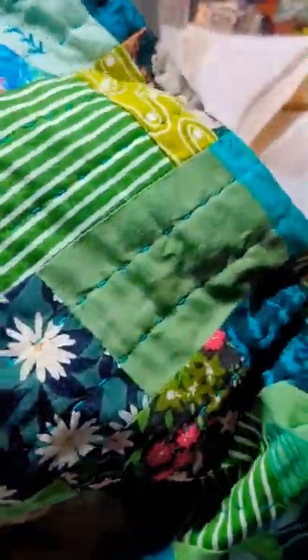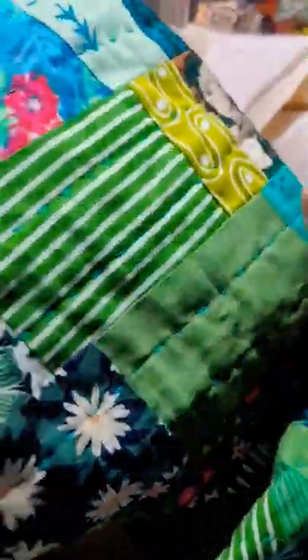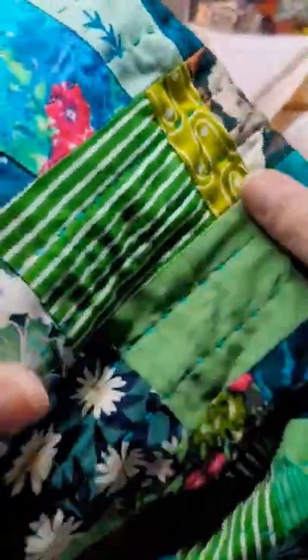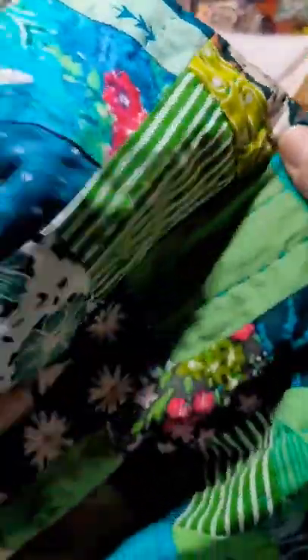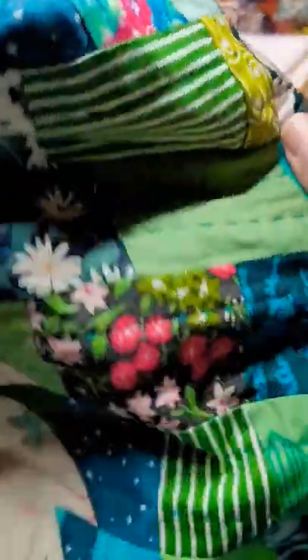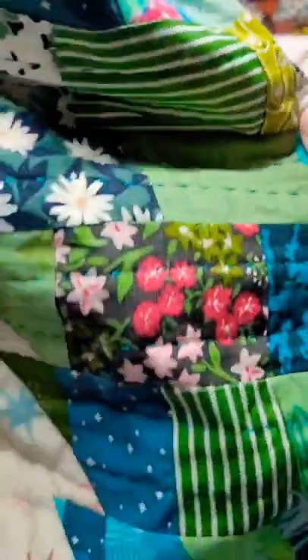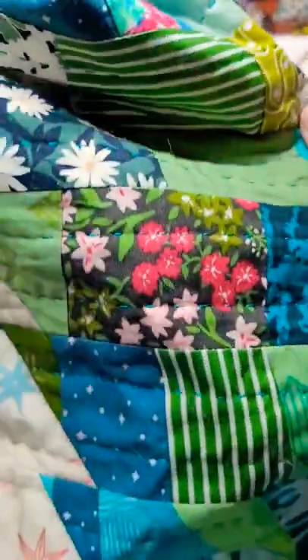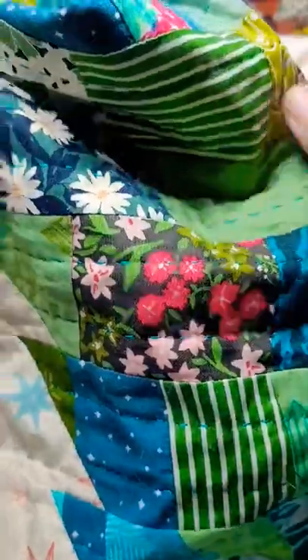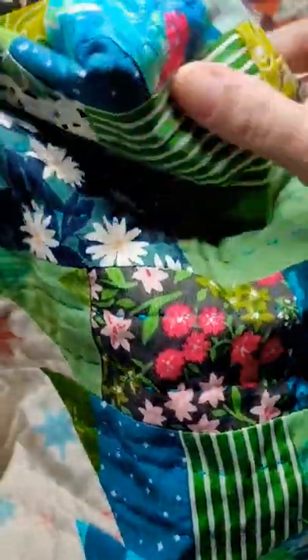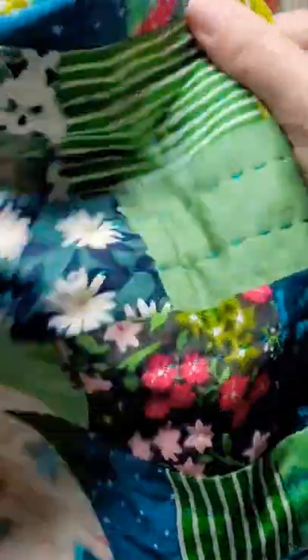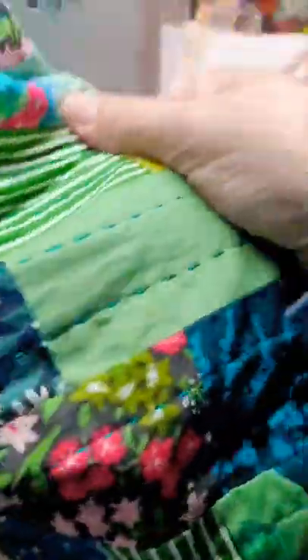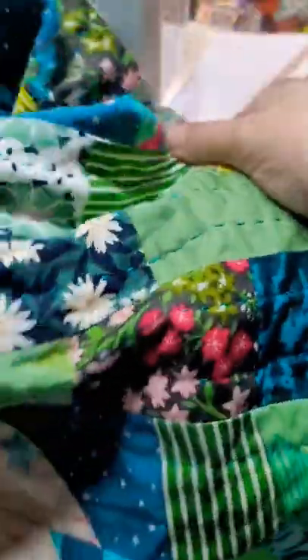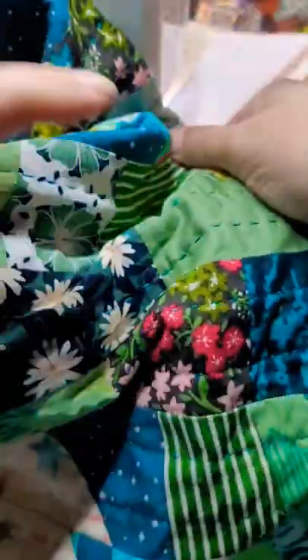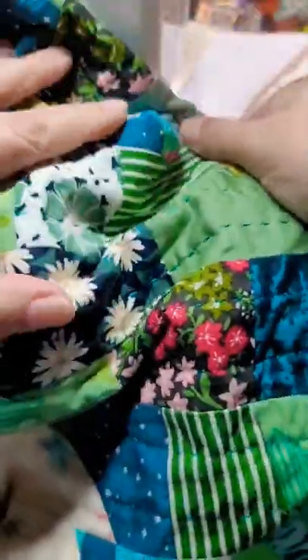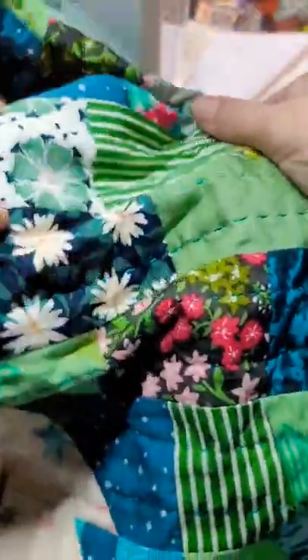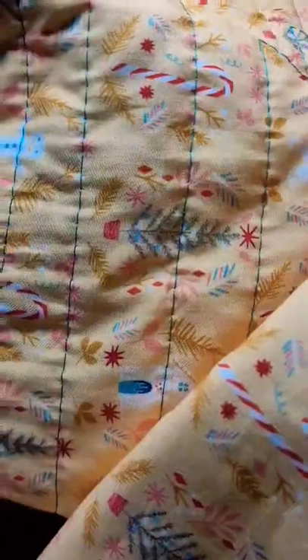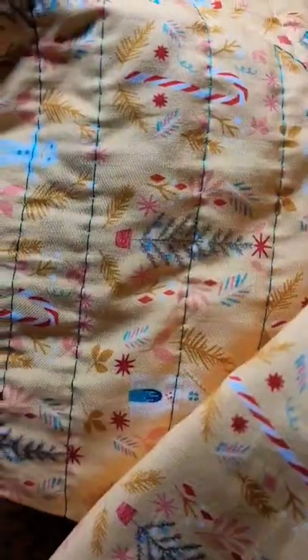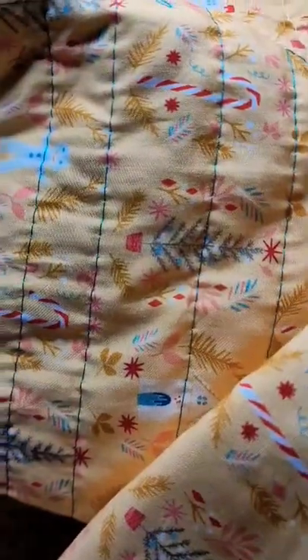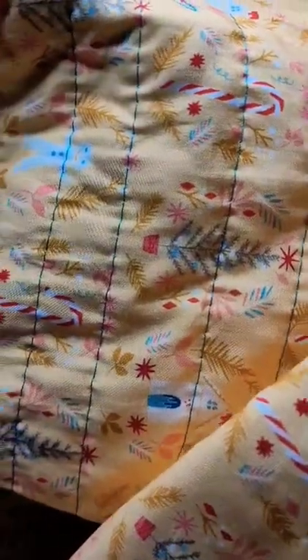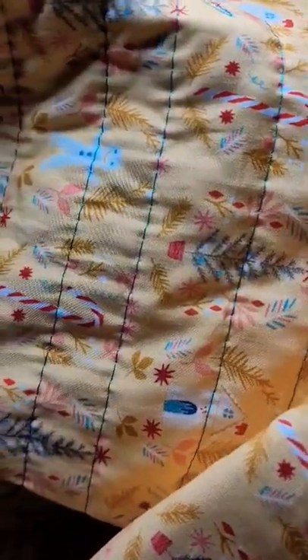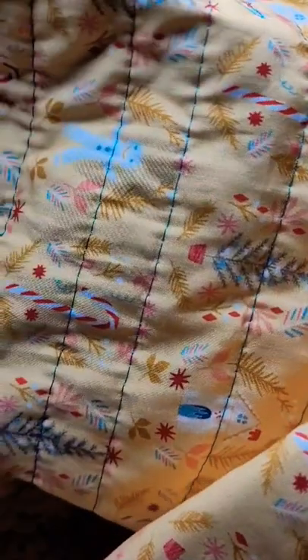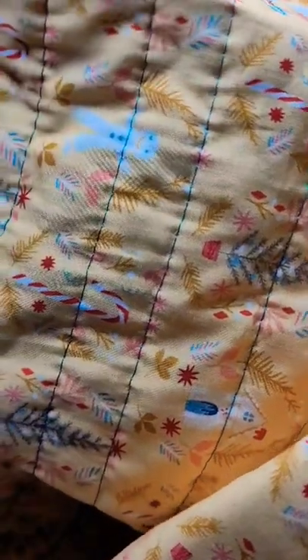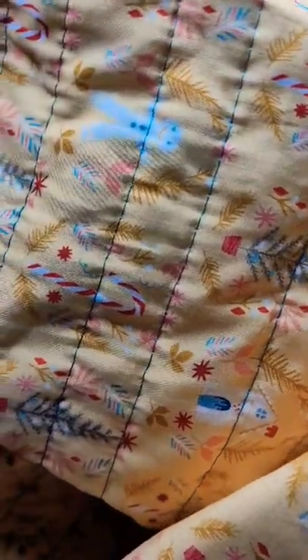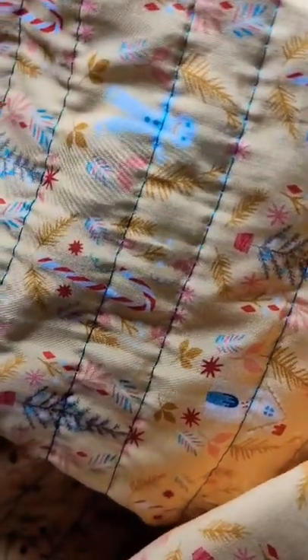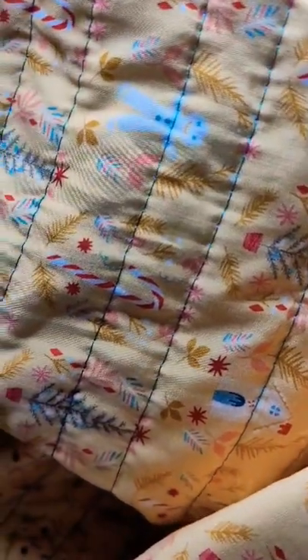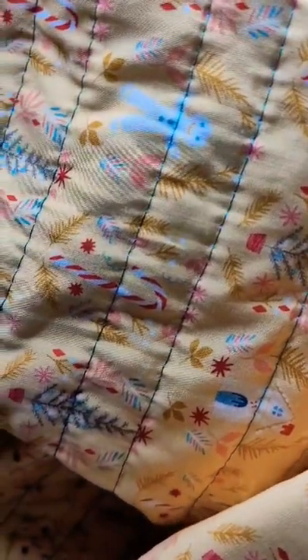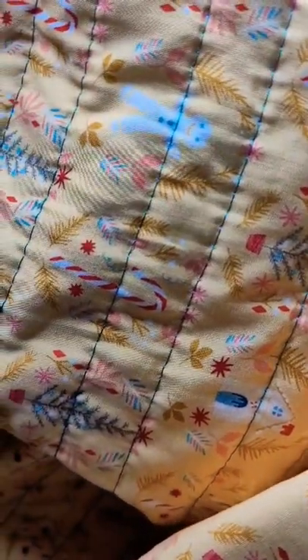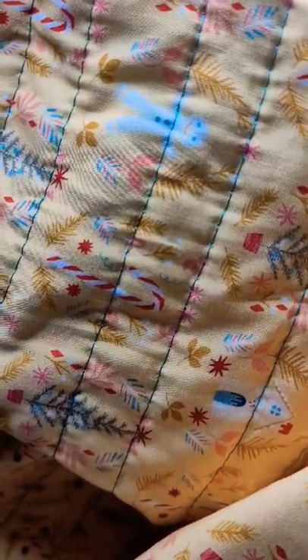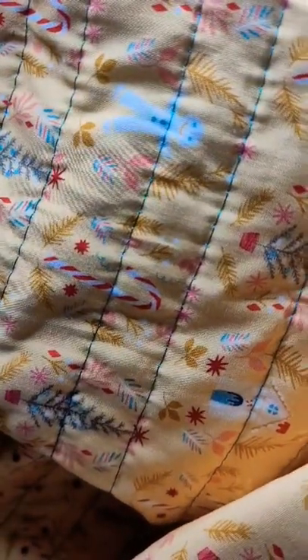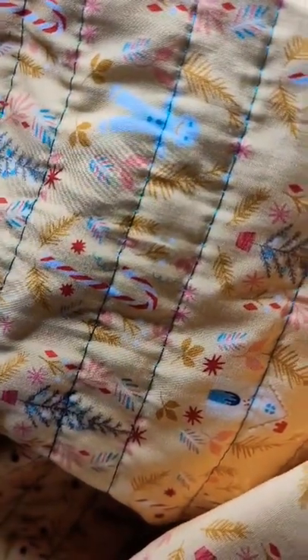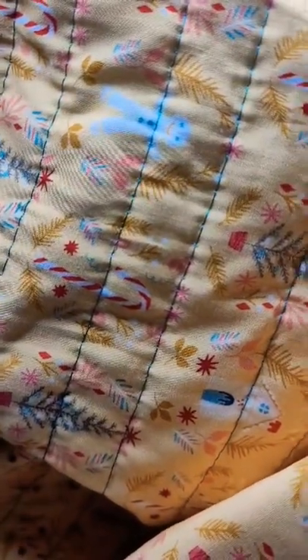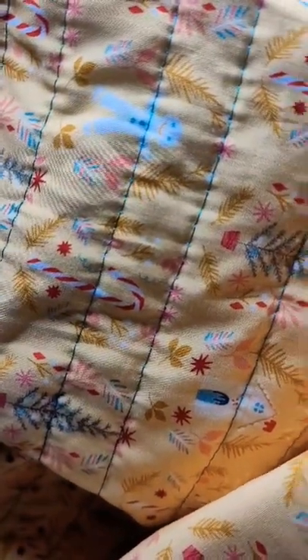You can adjust the spaces in the stitches, and on the back of the quilt, it just looks like regular machine stitching.